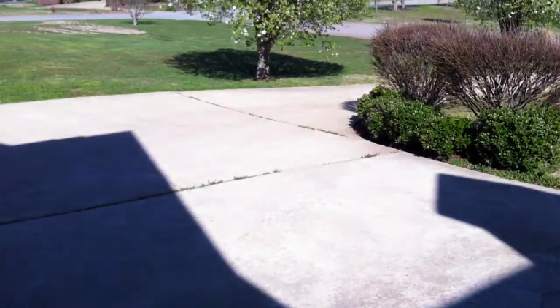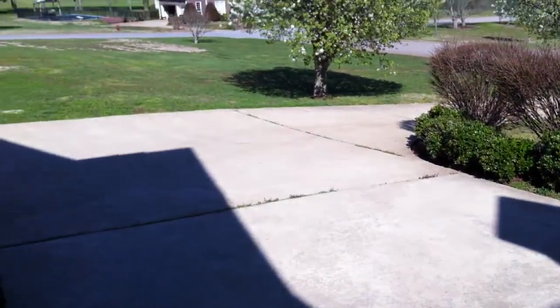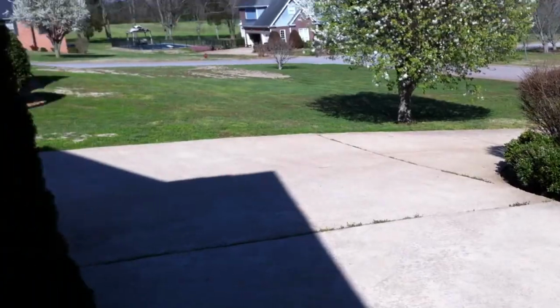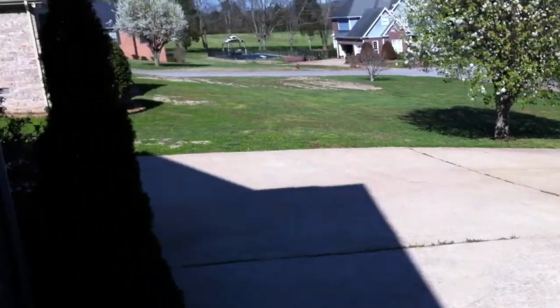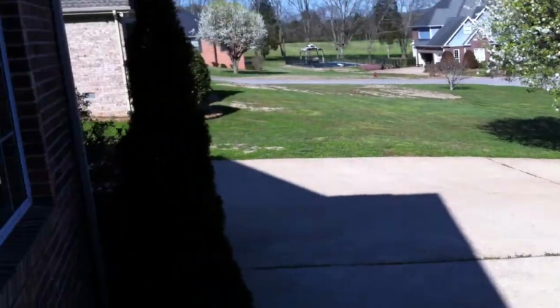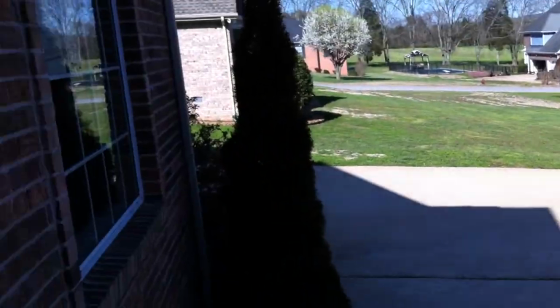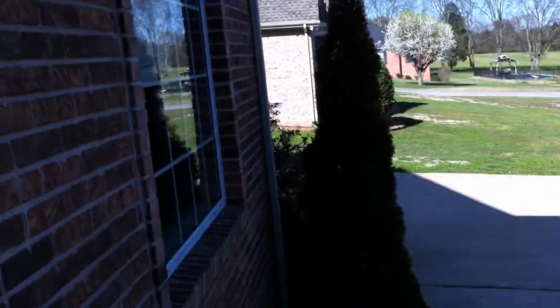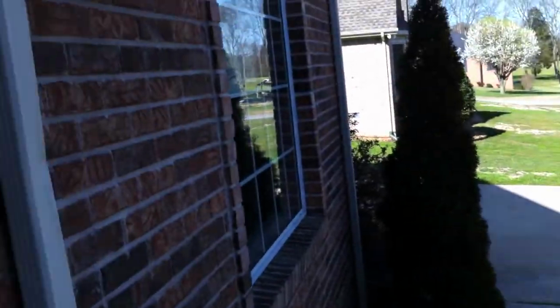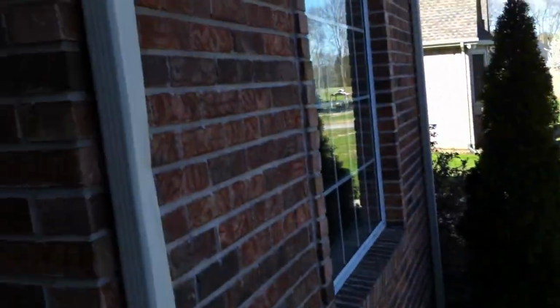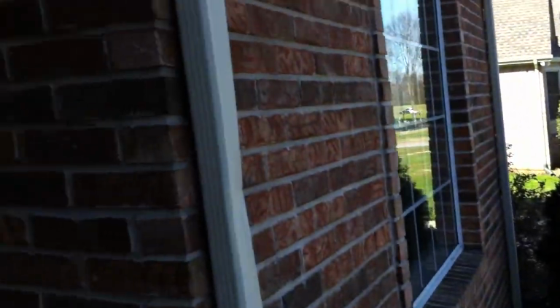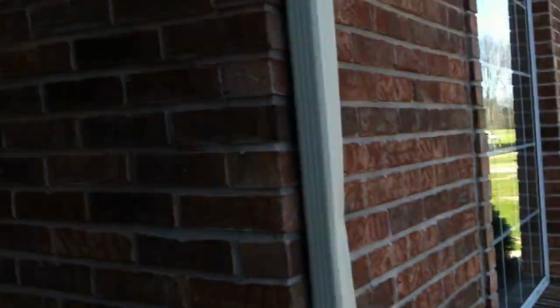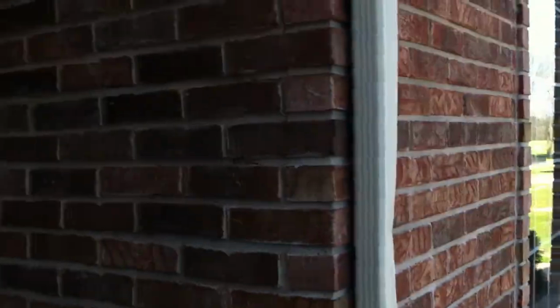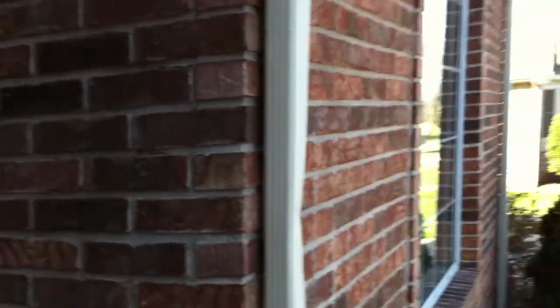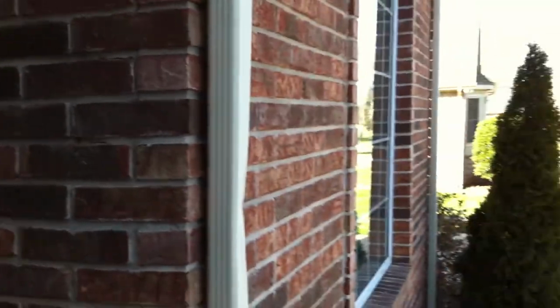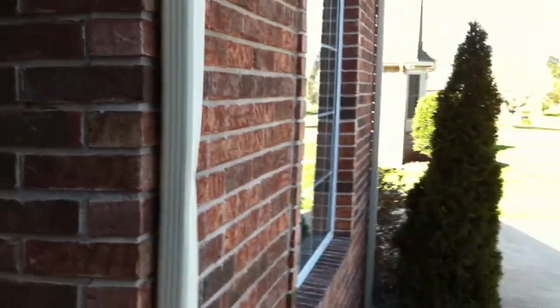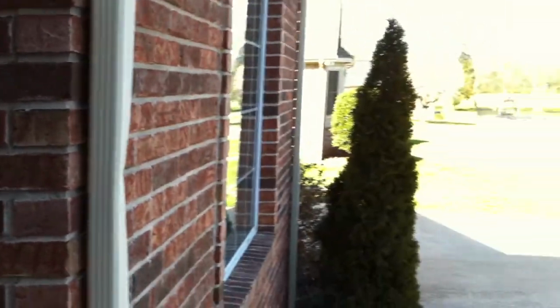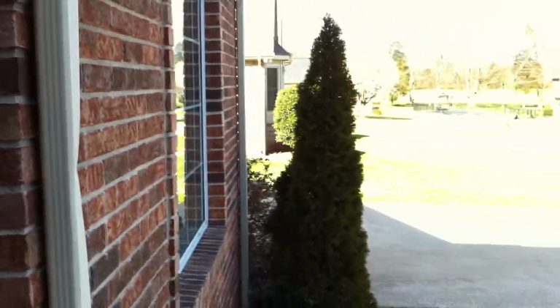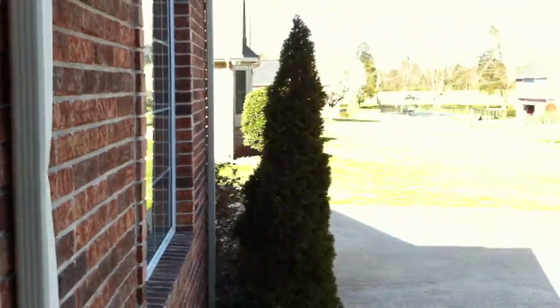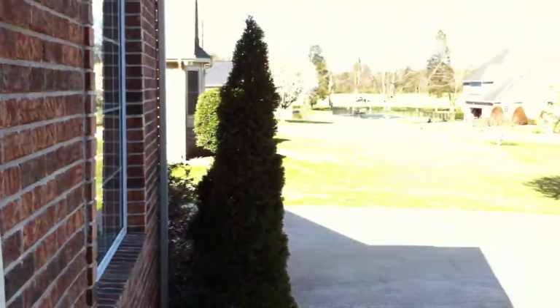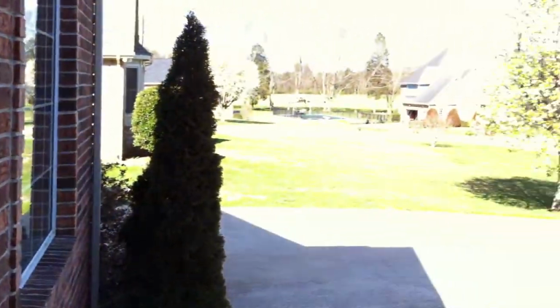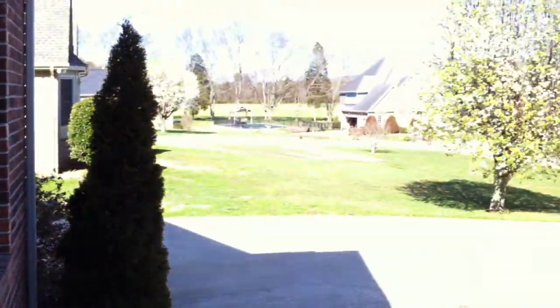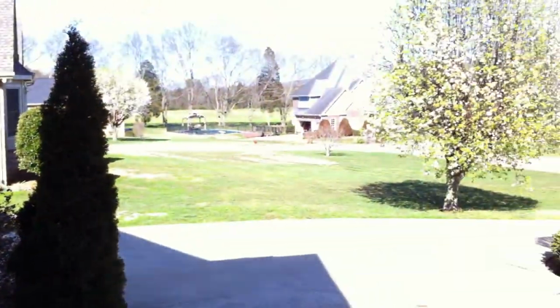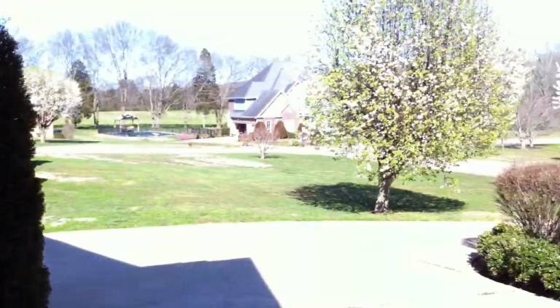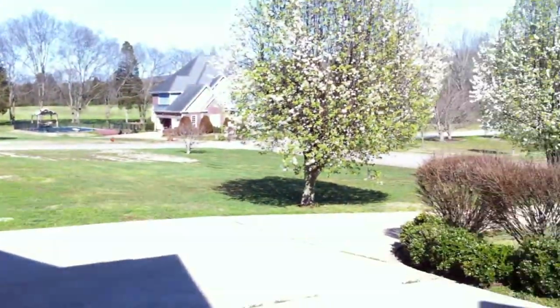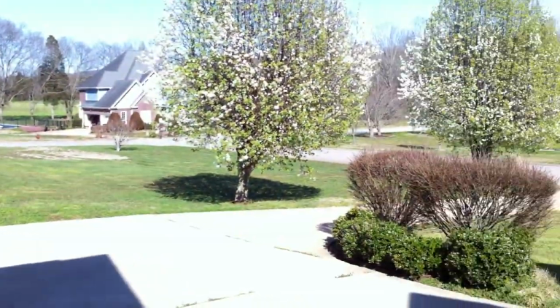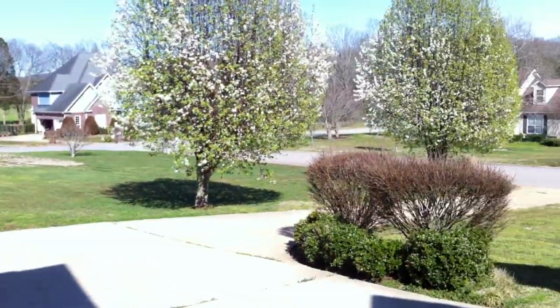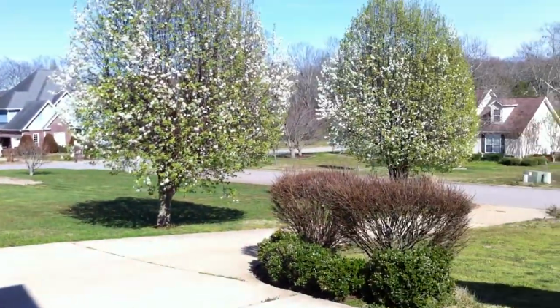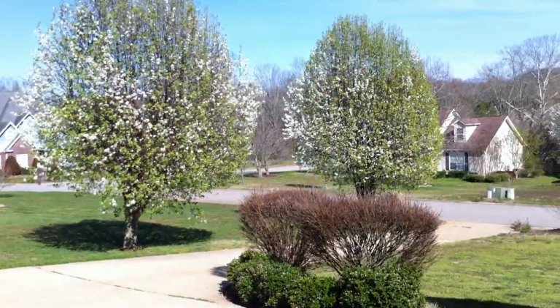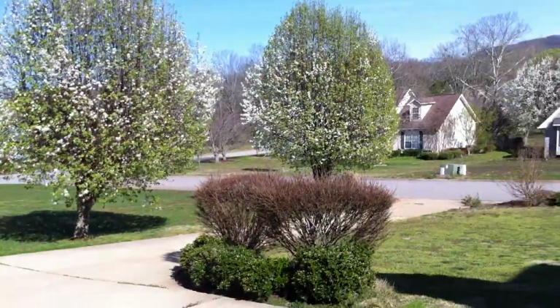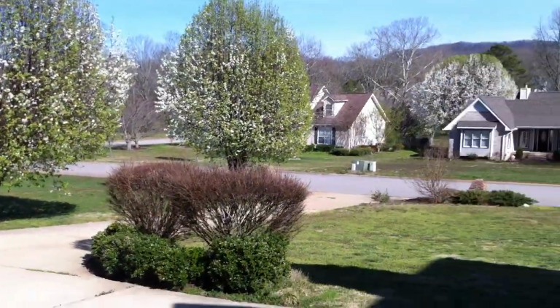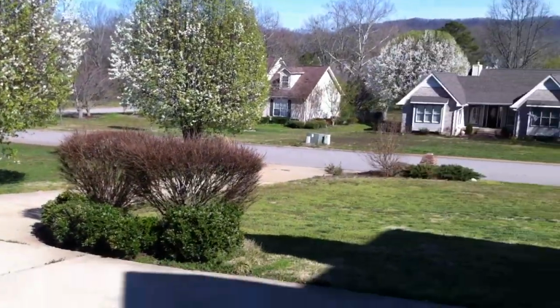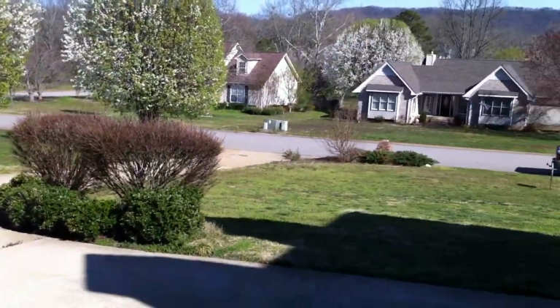Big driveway. There you go, 8521 Gosselin Lane.